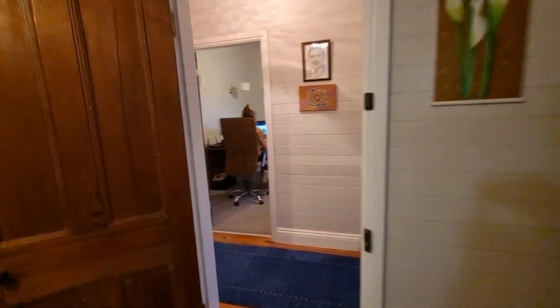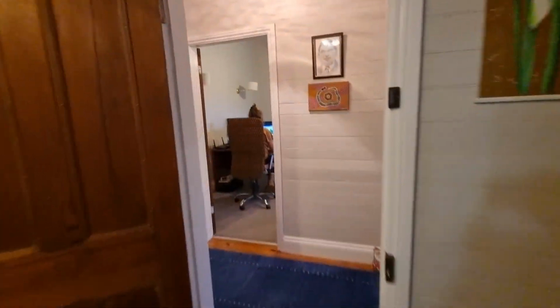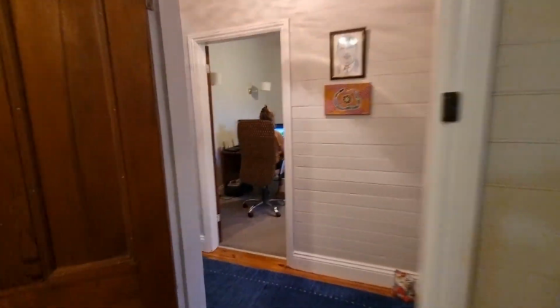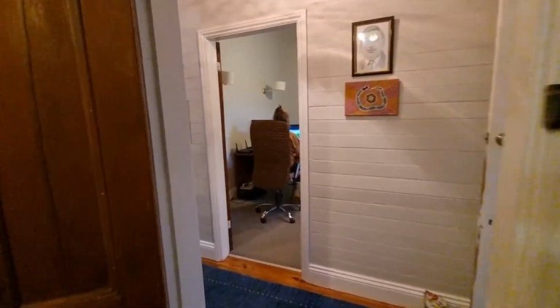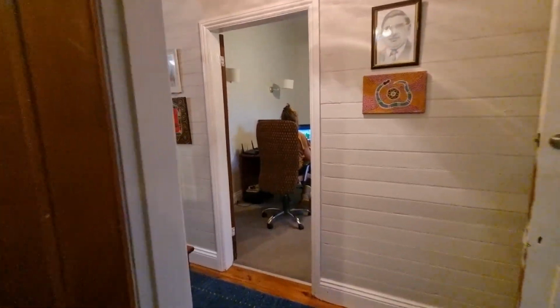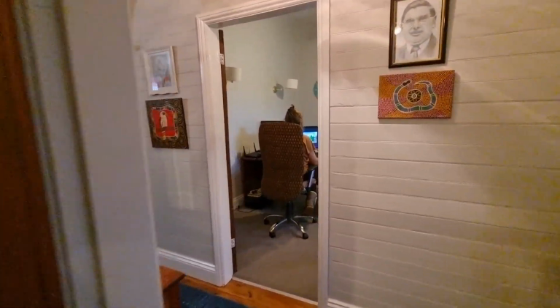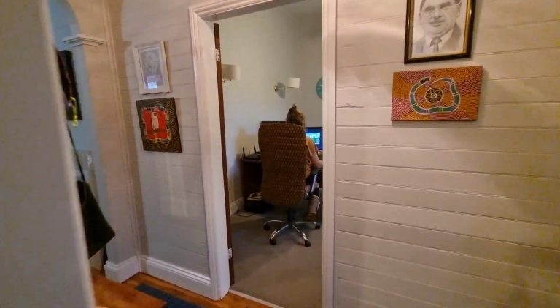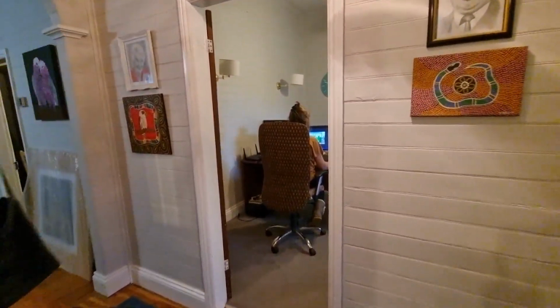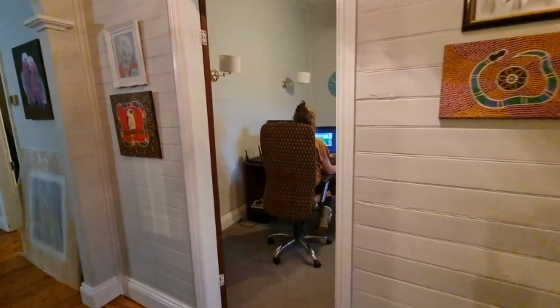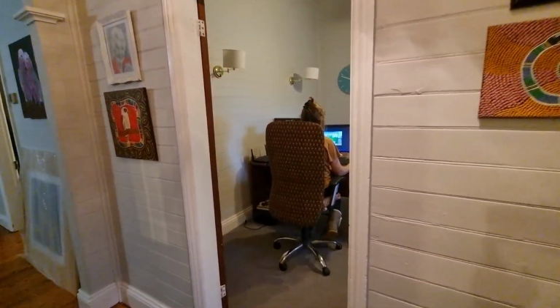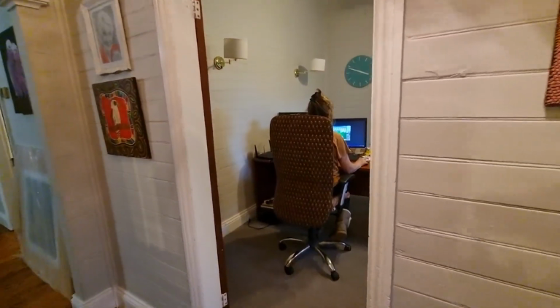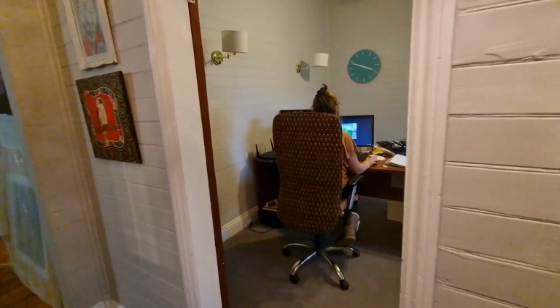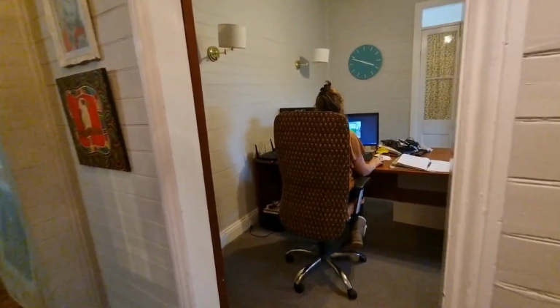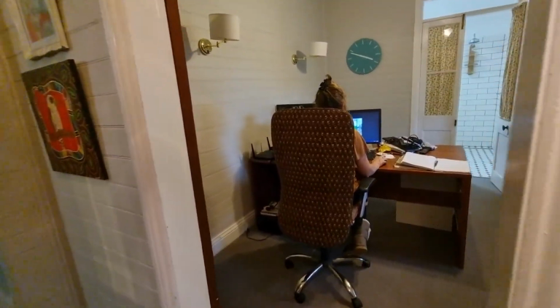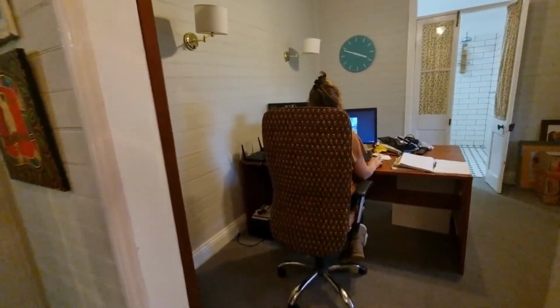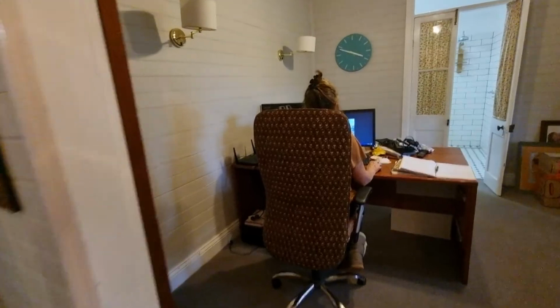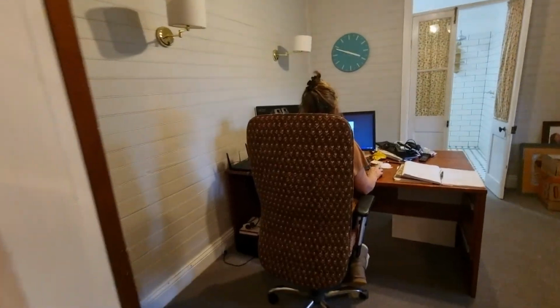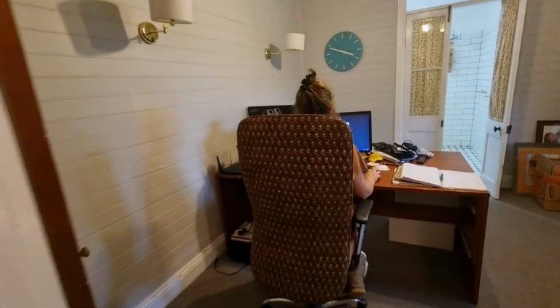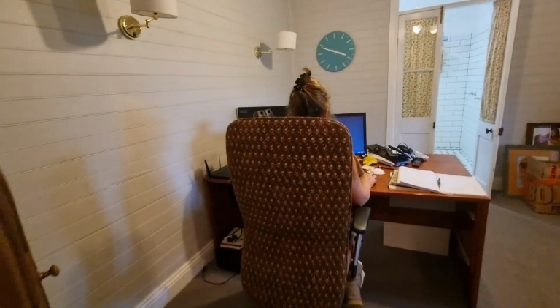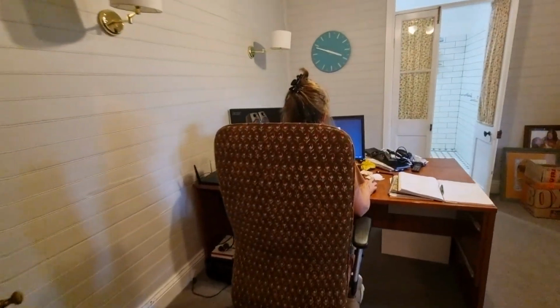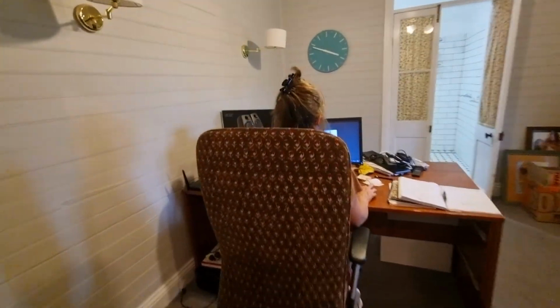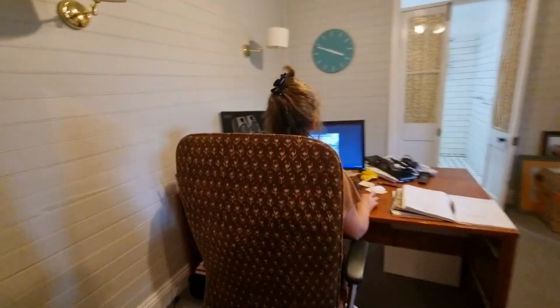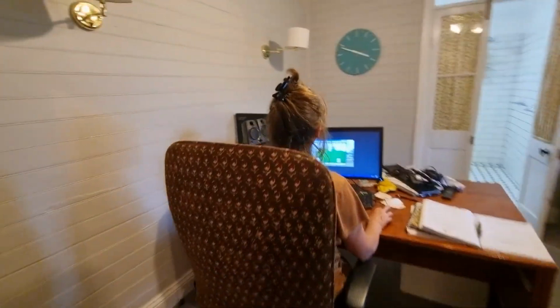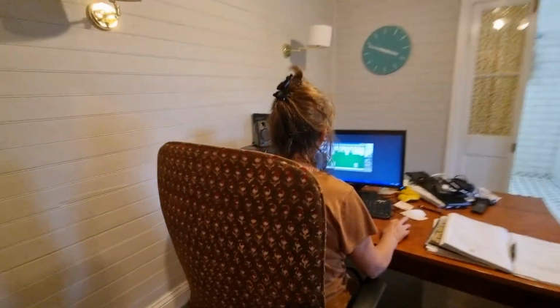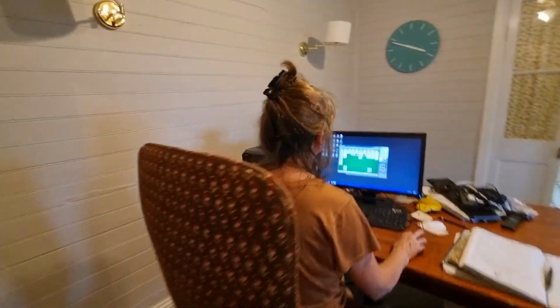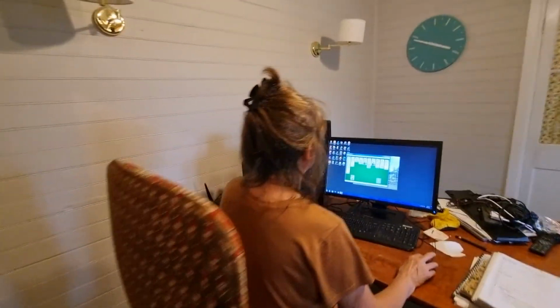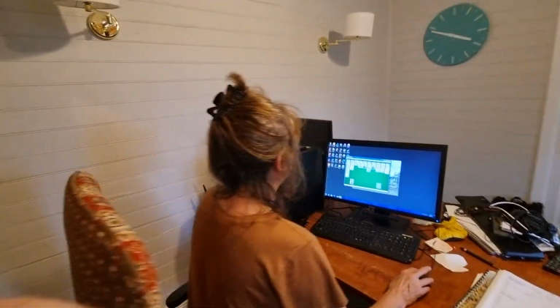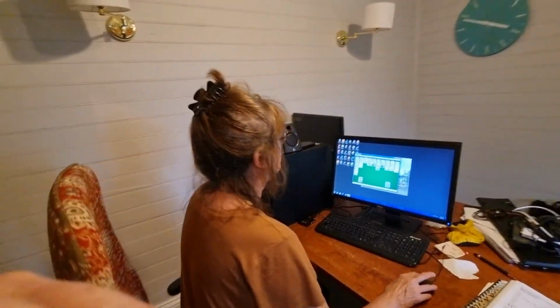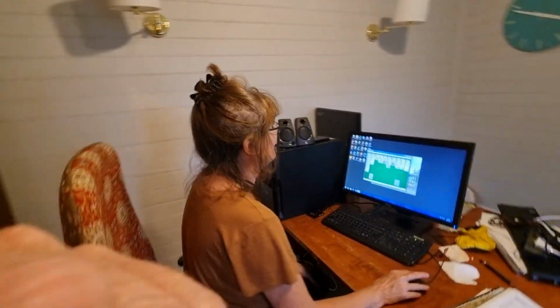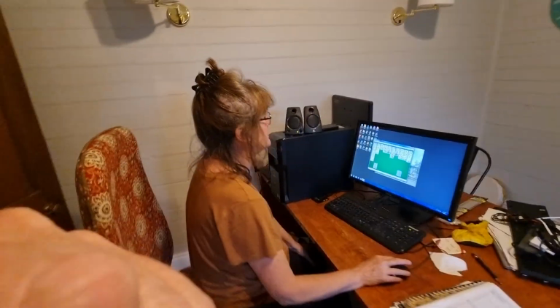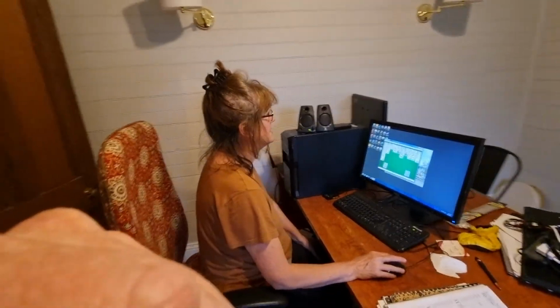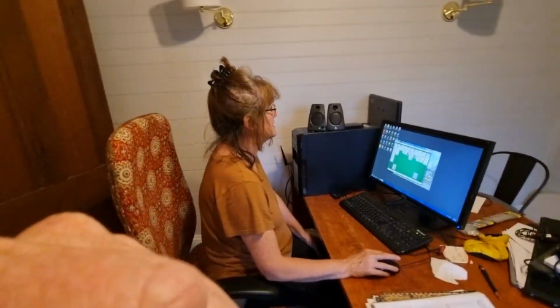And over here is the computer room, and there's Jan playing solitaire.